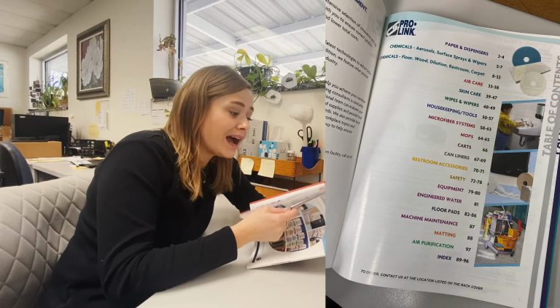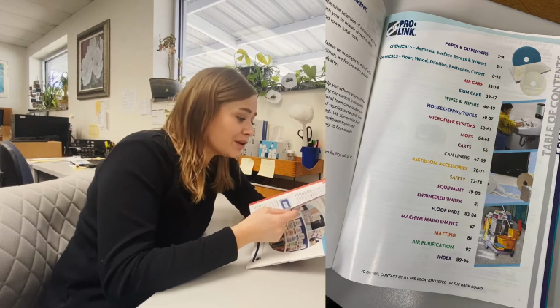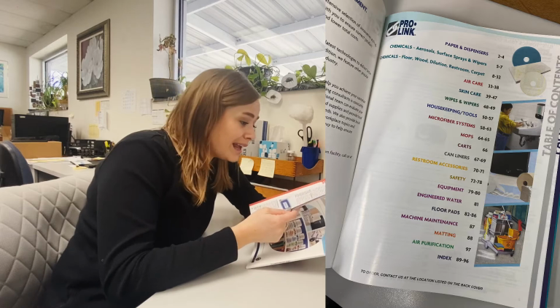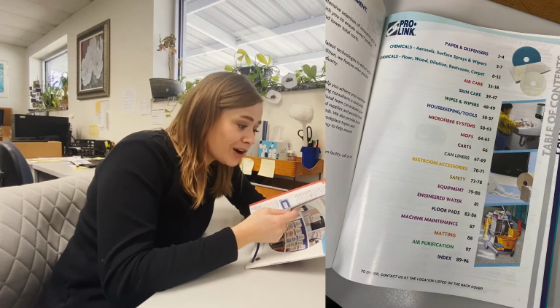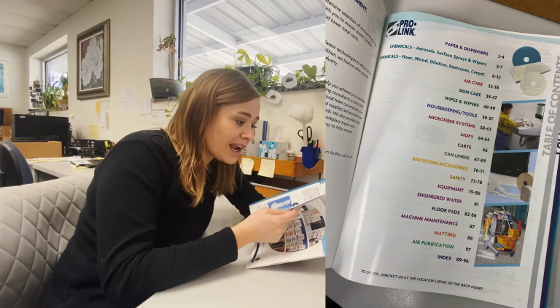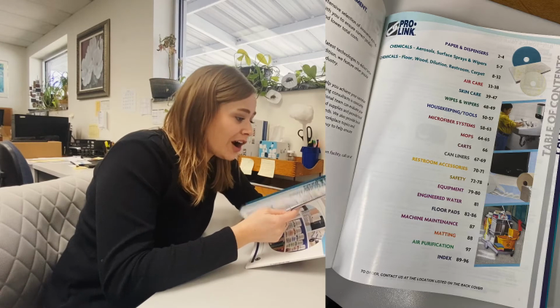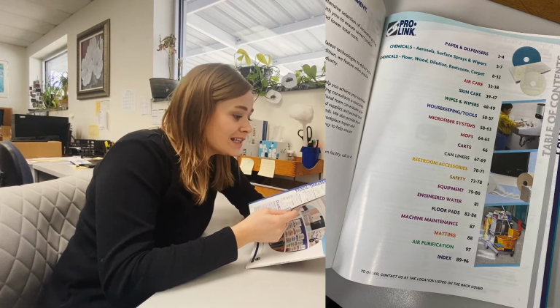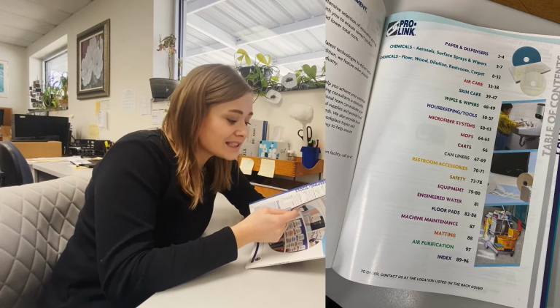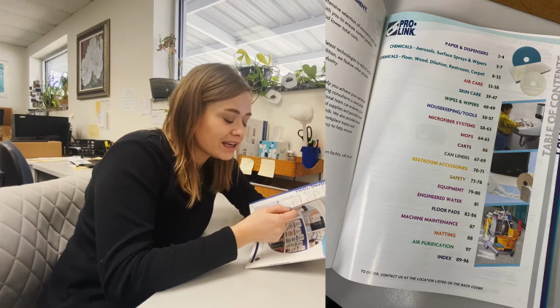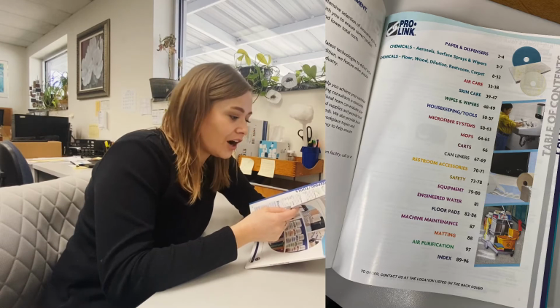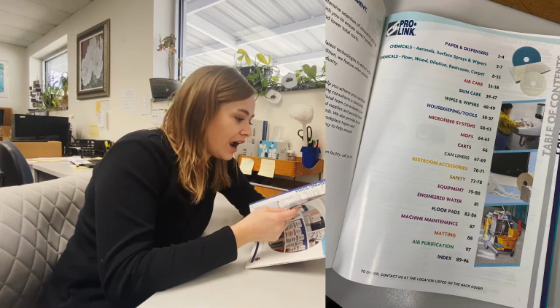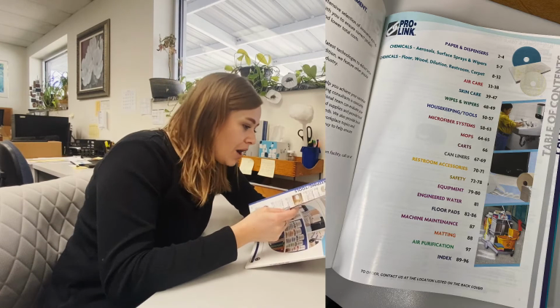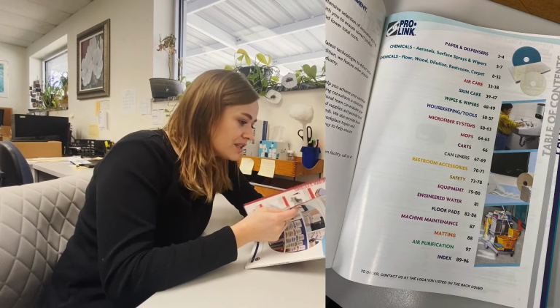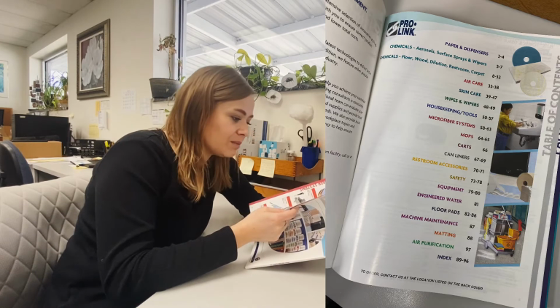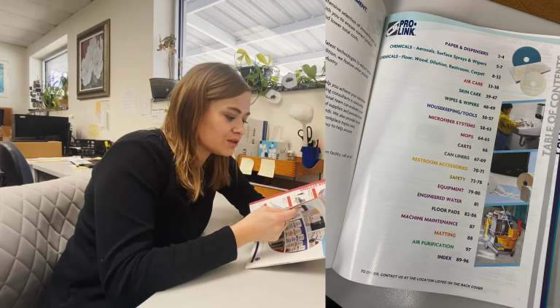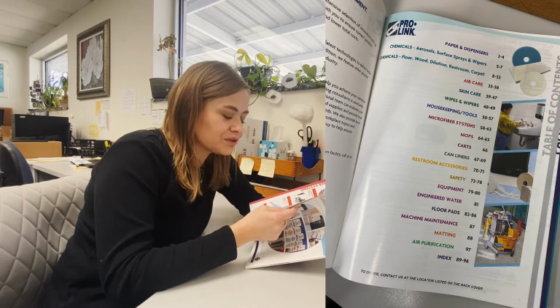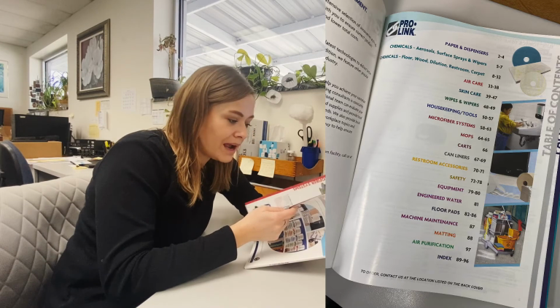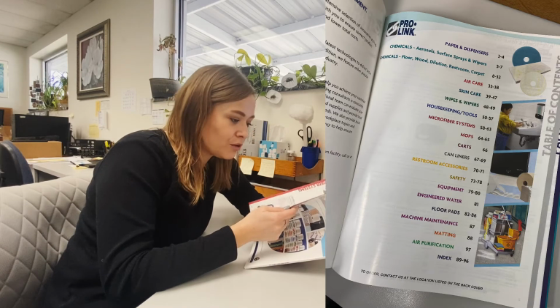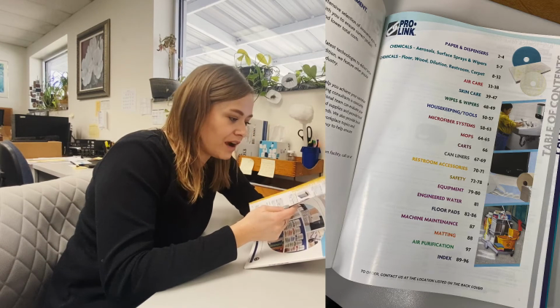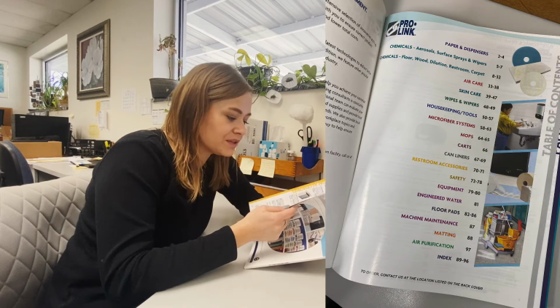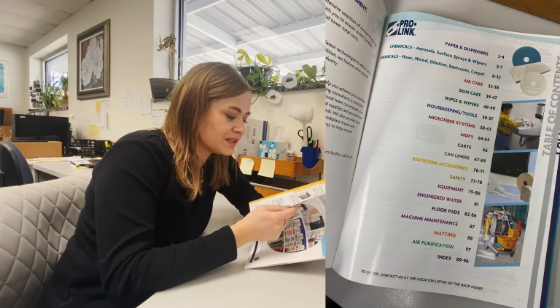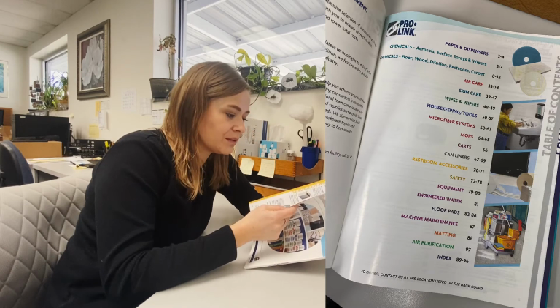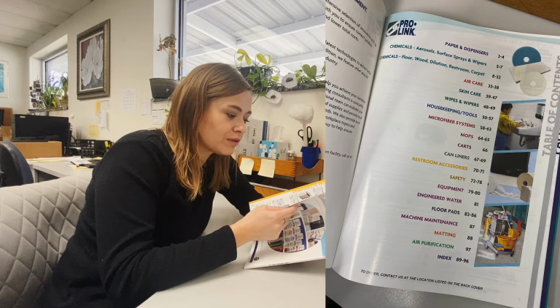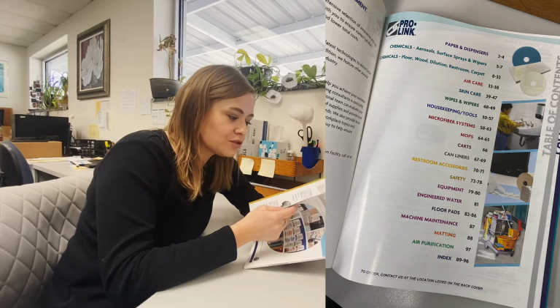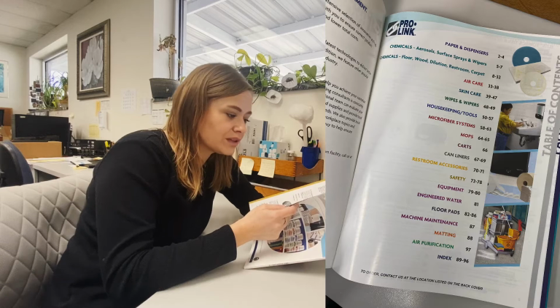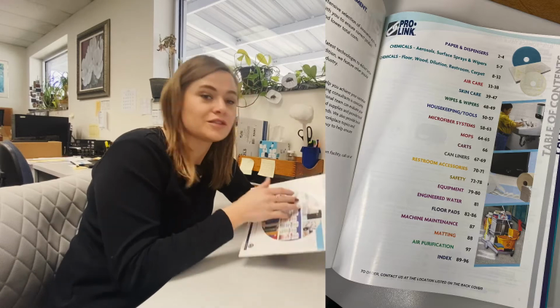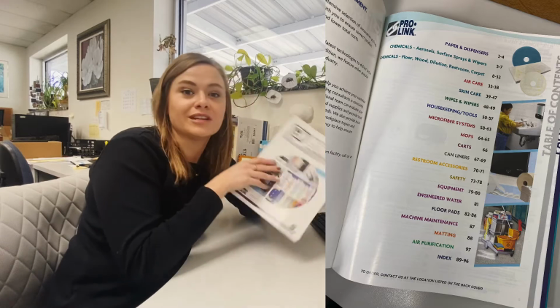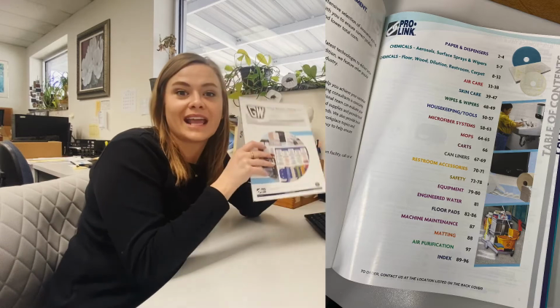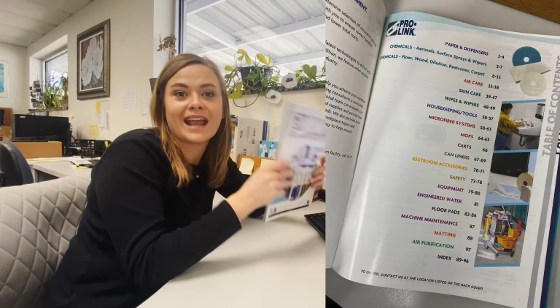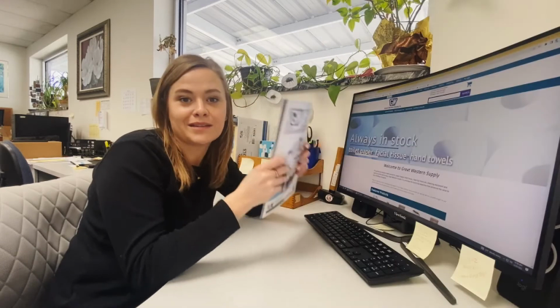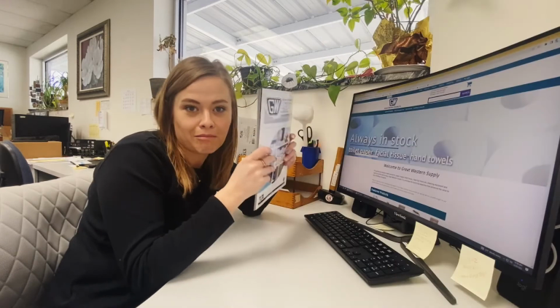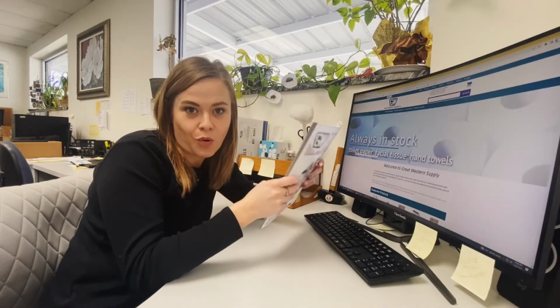I'm looking at air care, skin care, housekeeping tools, microfiber systems, restroom accessories, and more.